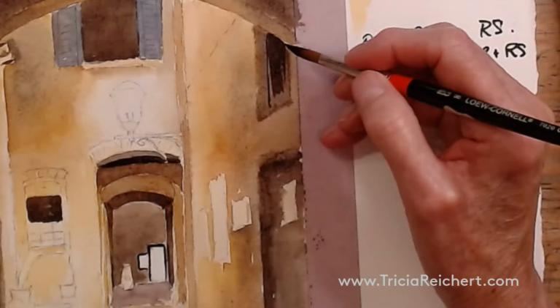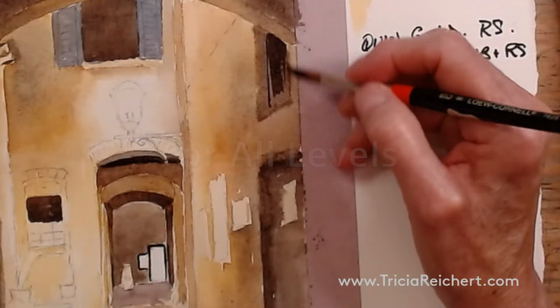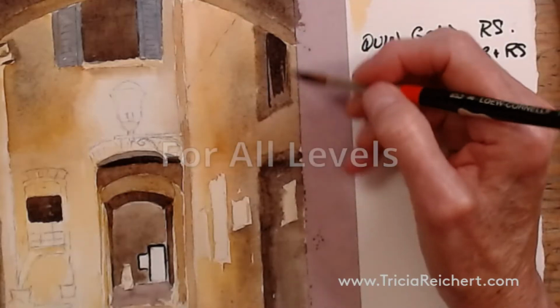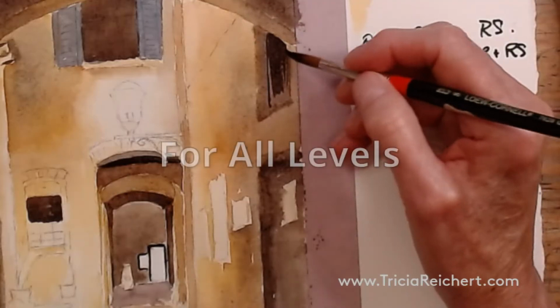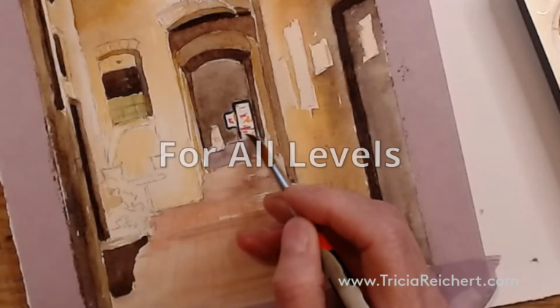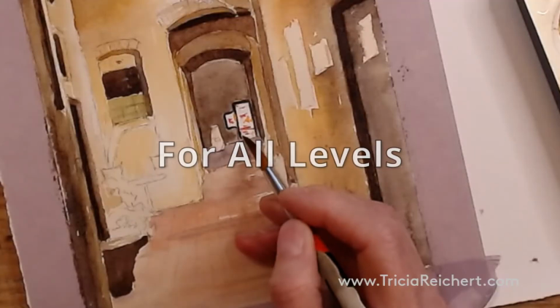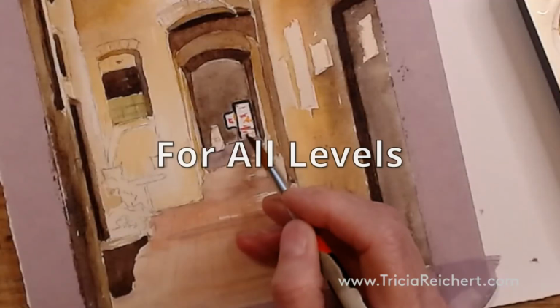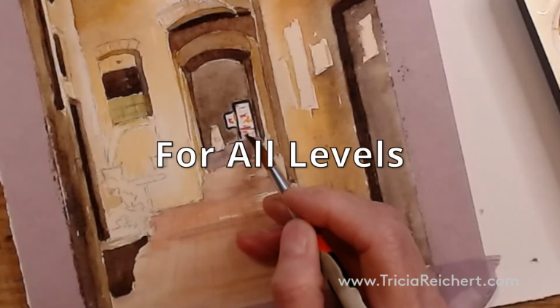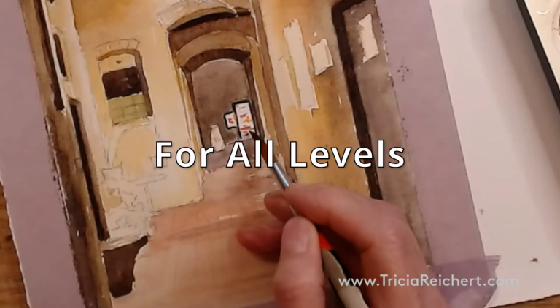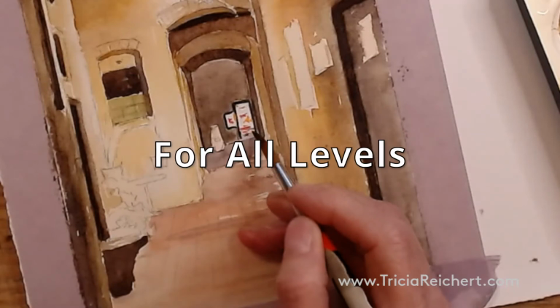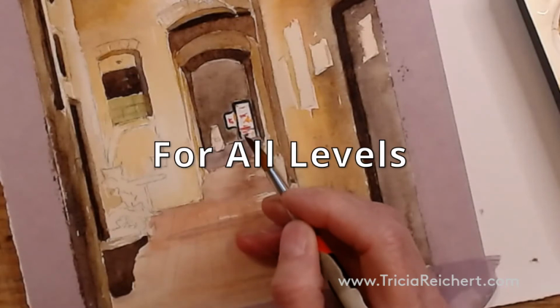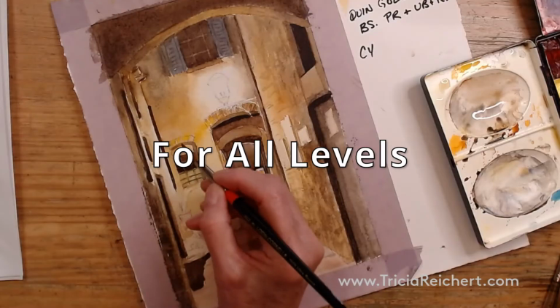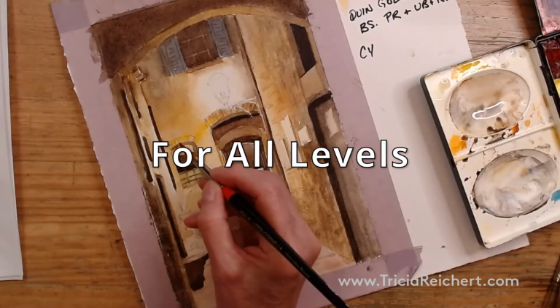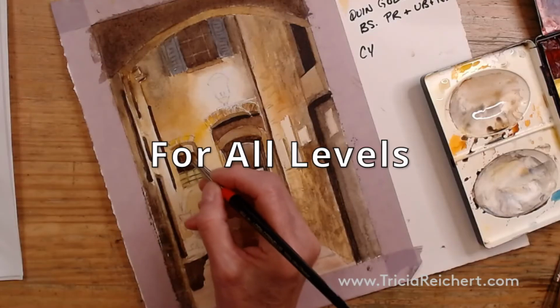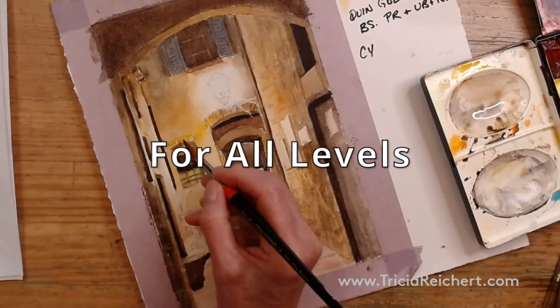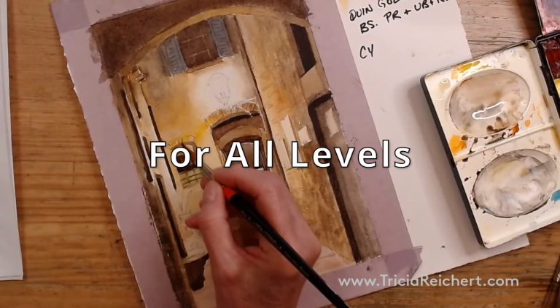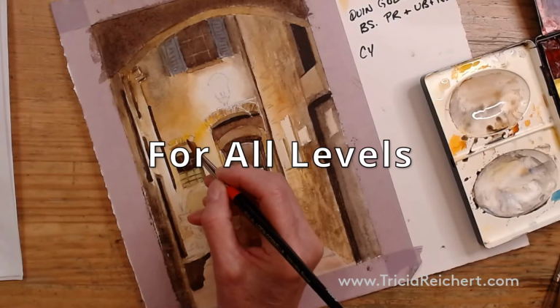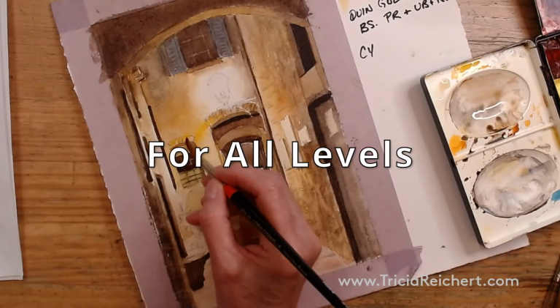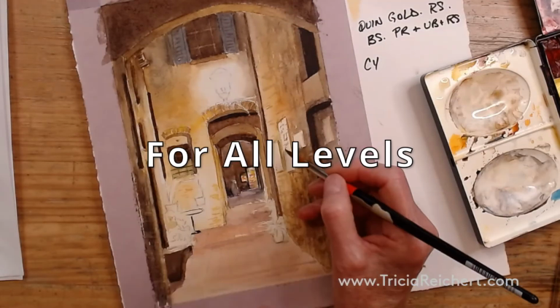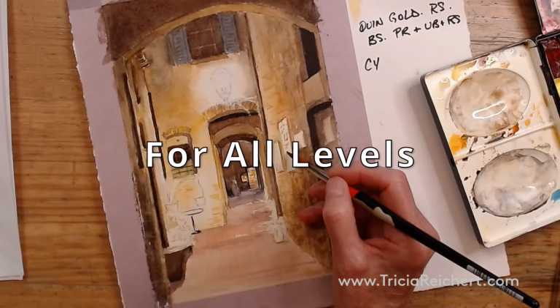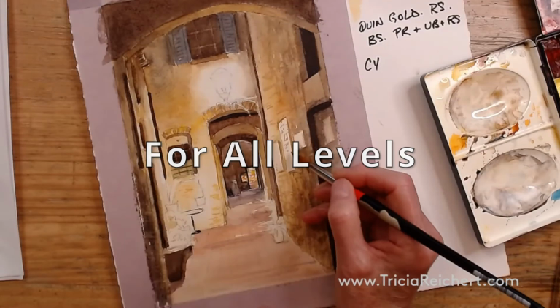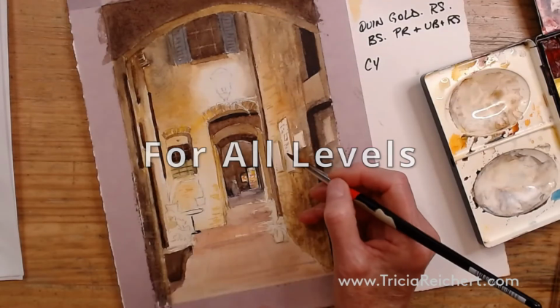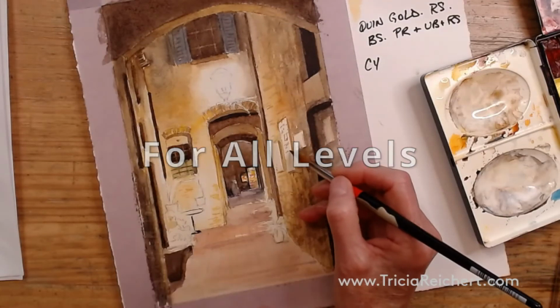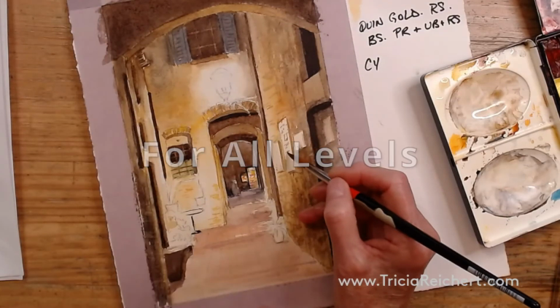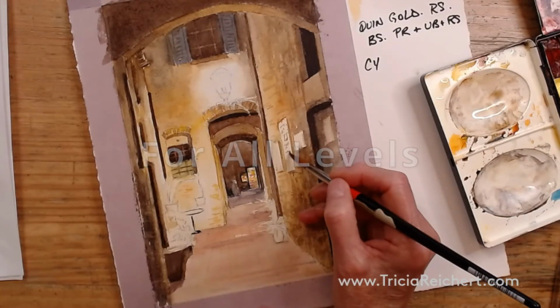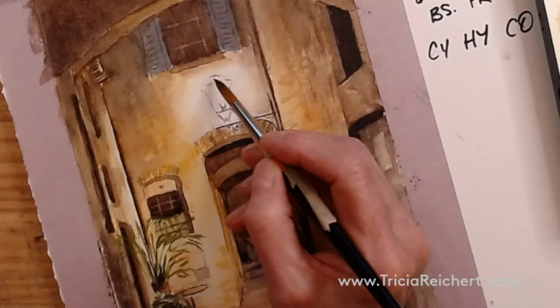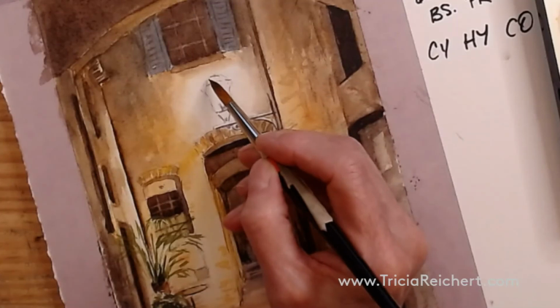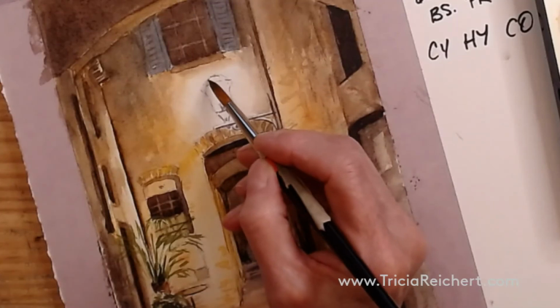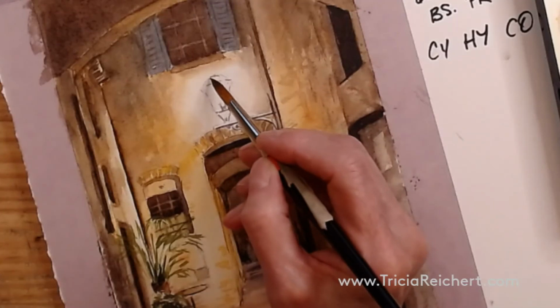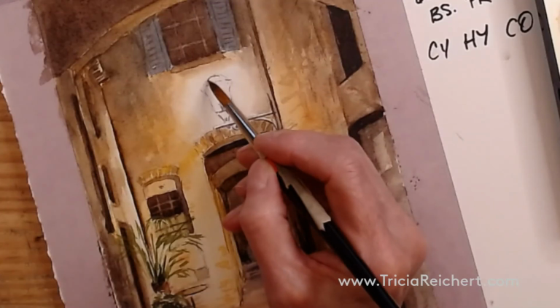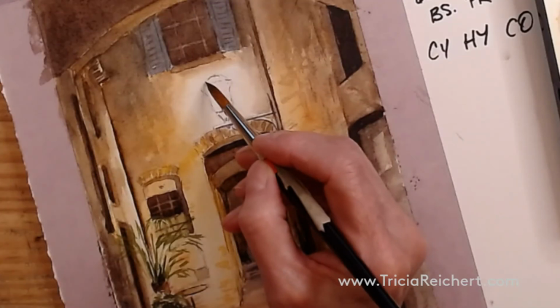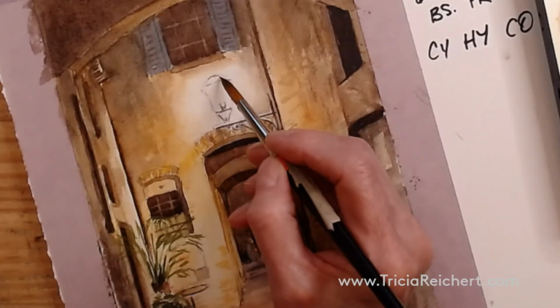We all want to get to the details of the painting as soon as we start. That's kind of what it's all about.